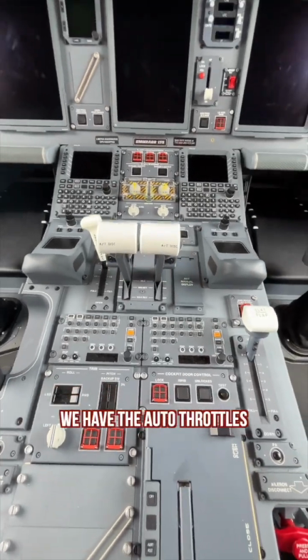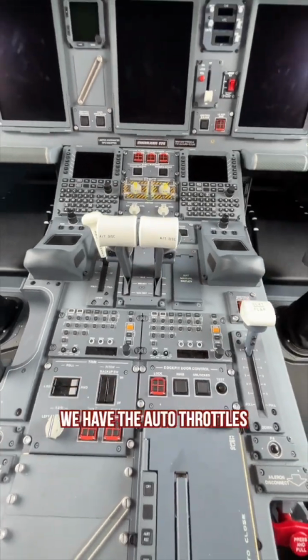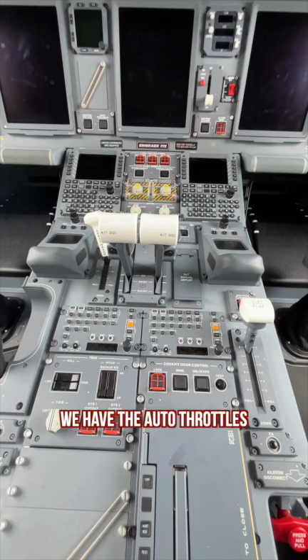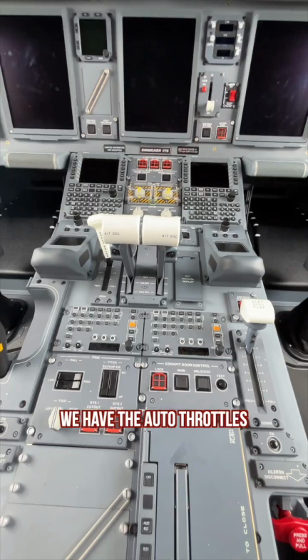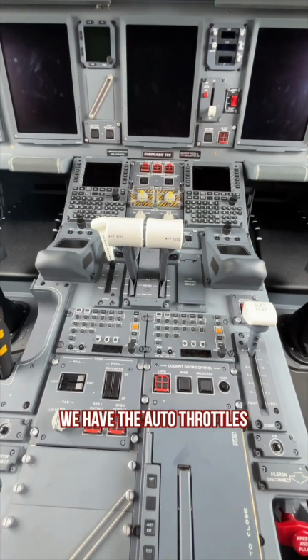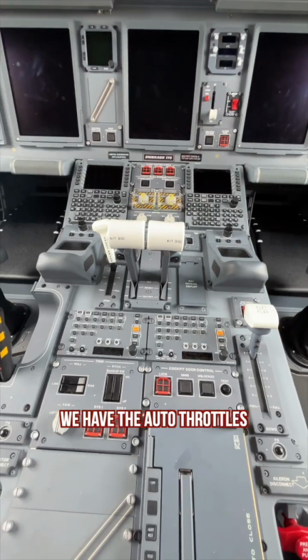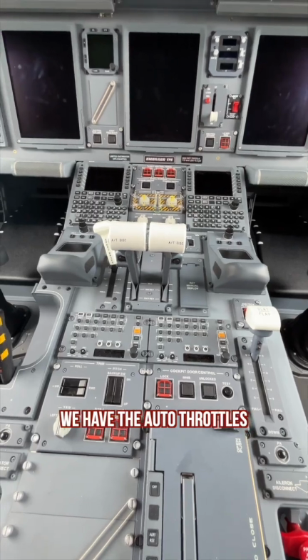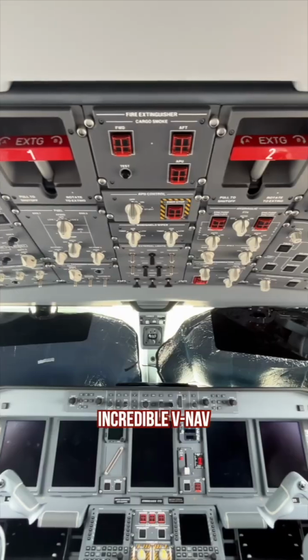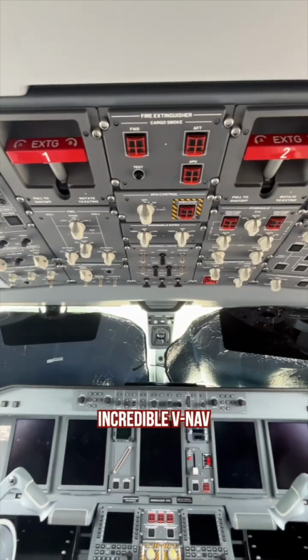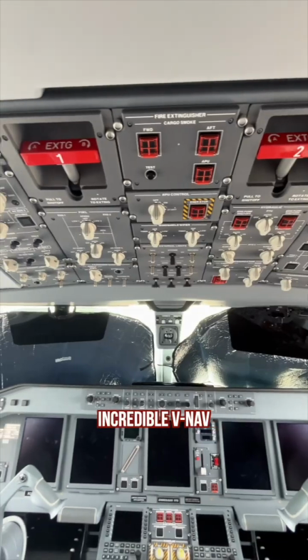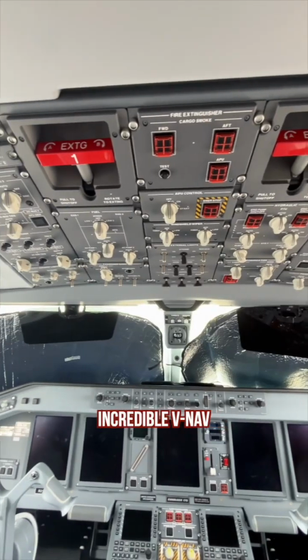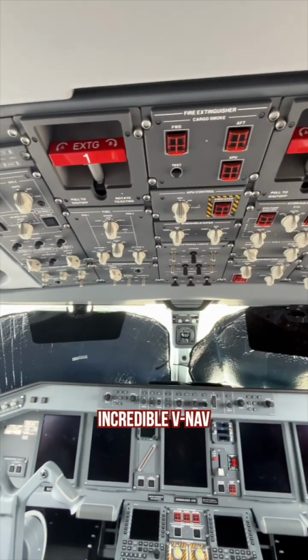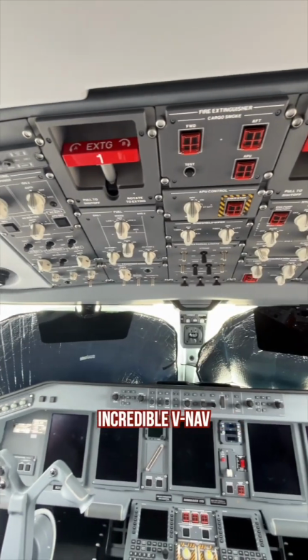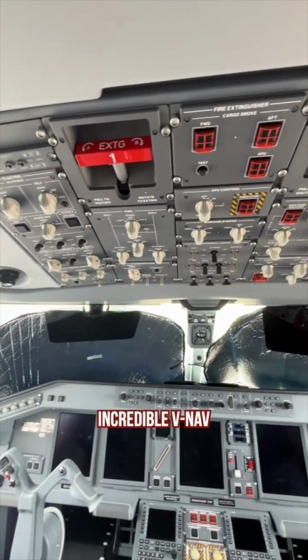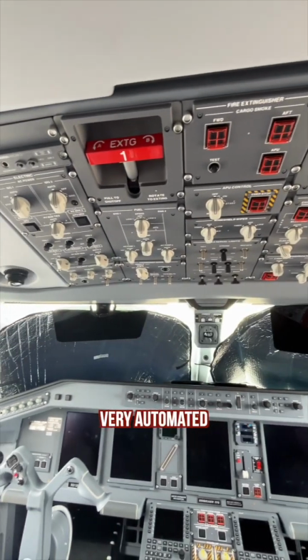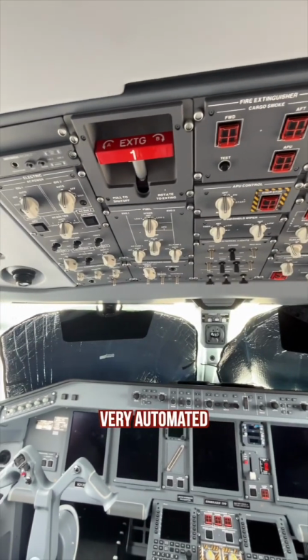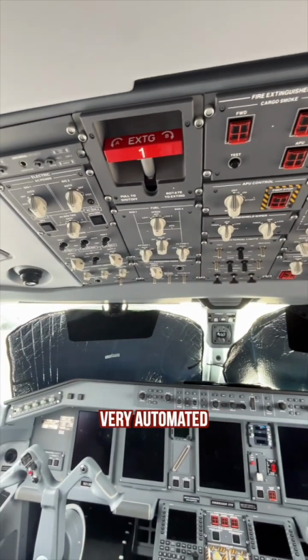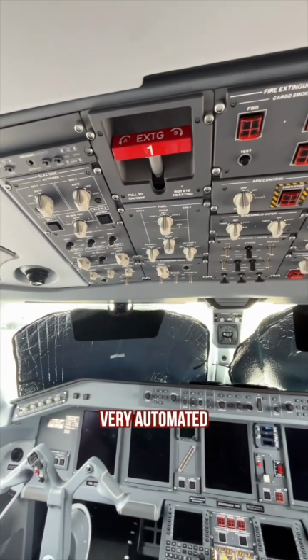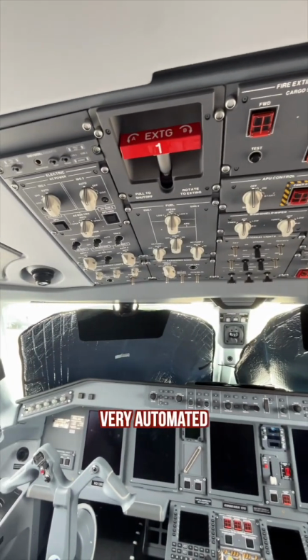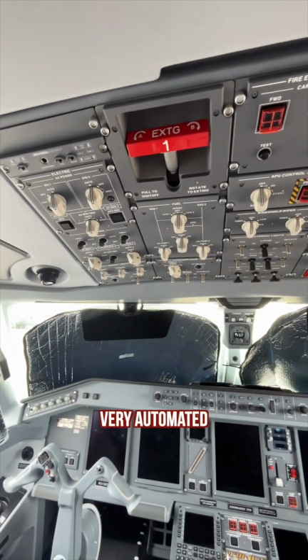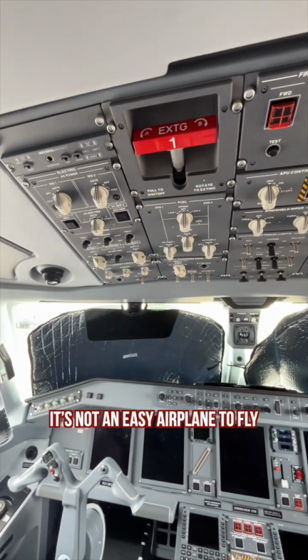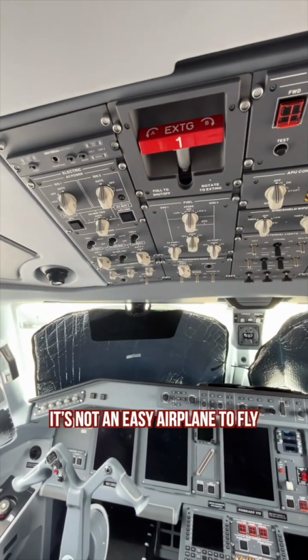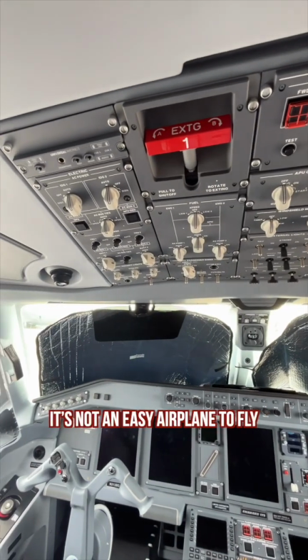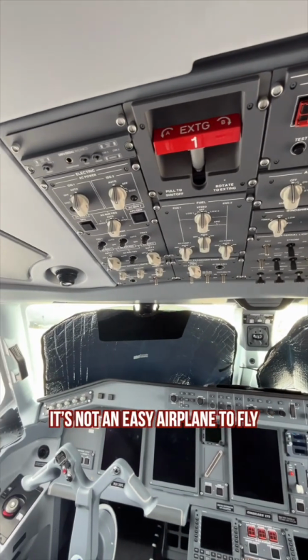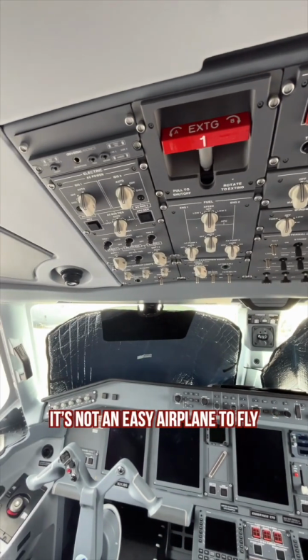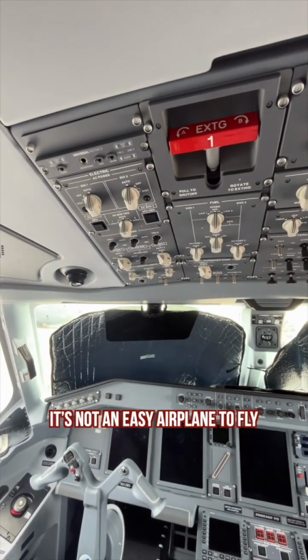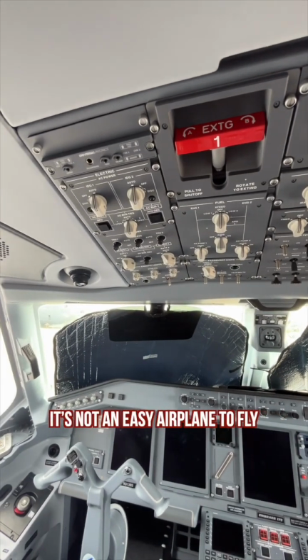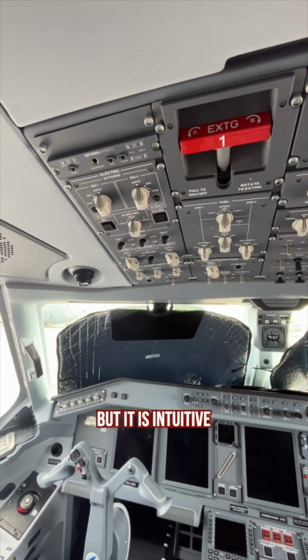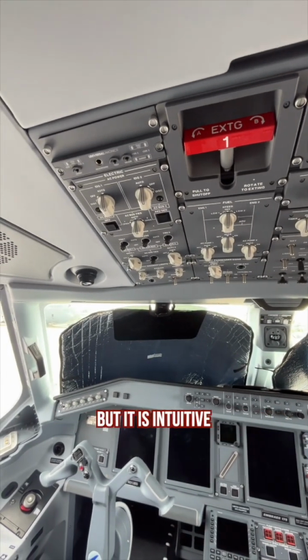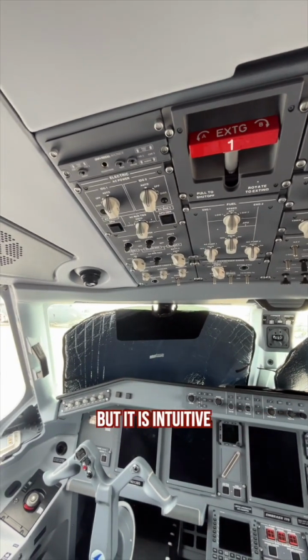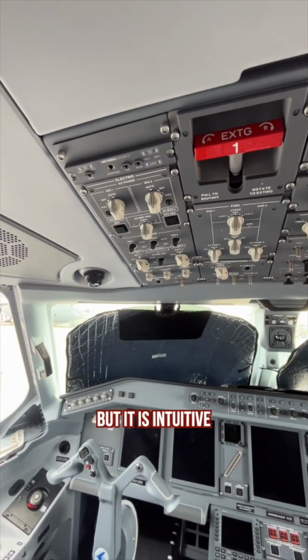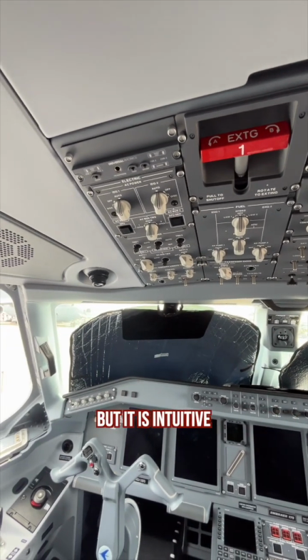We have auto throttles, incredible v-nav — very automated. It's not an easy airplane to fly, but it is intuitive.